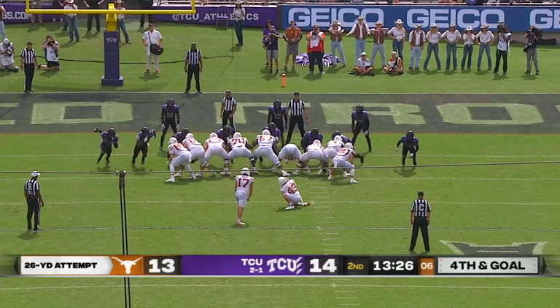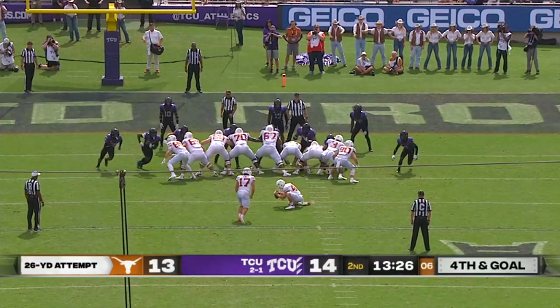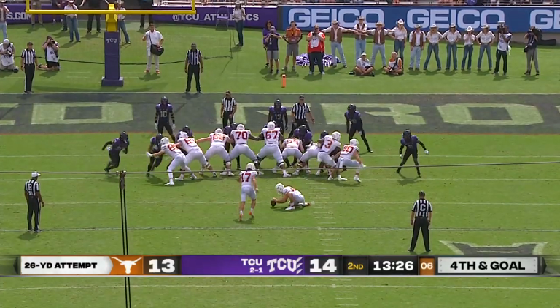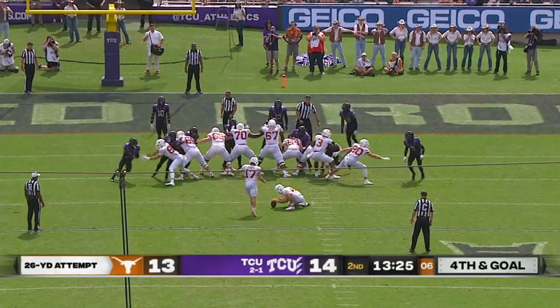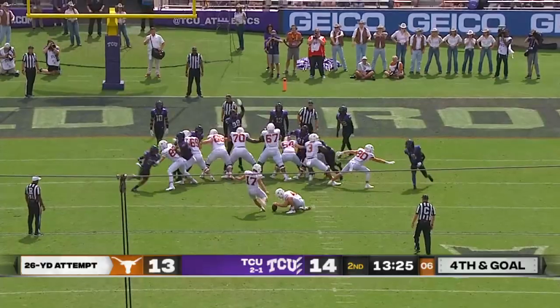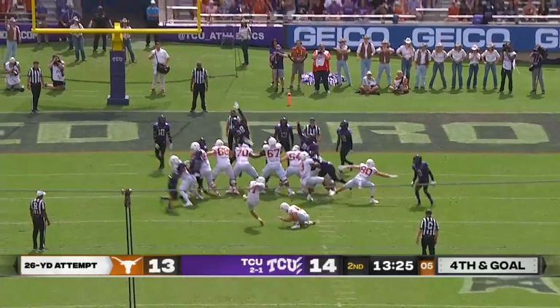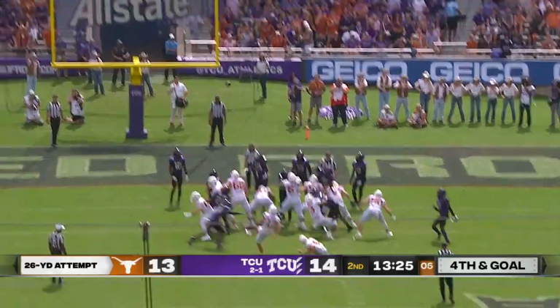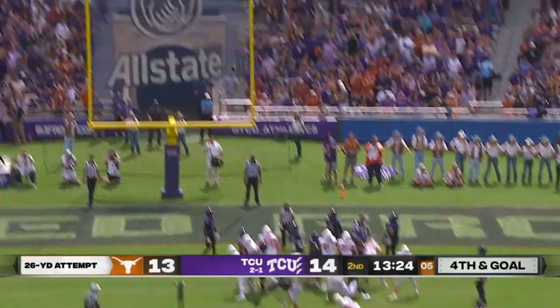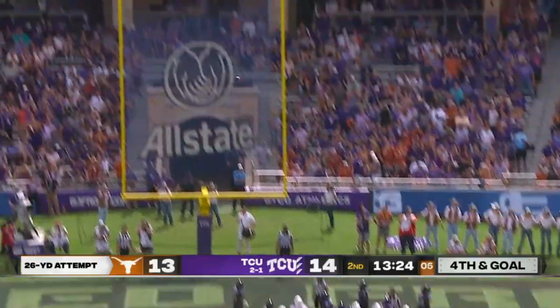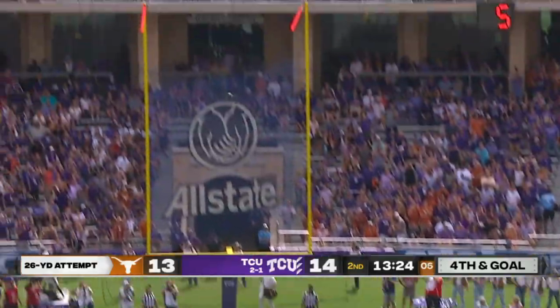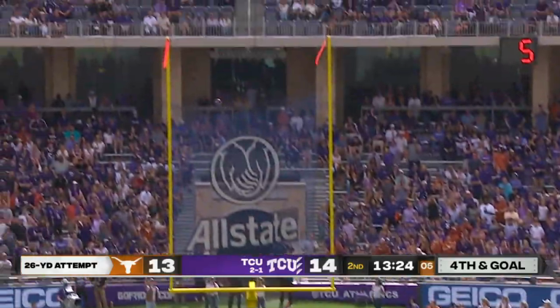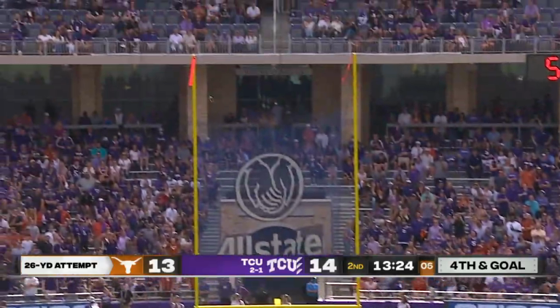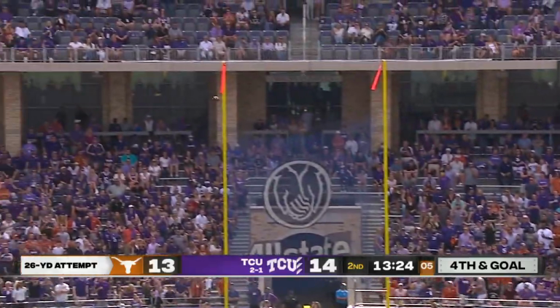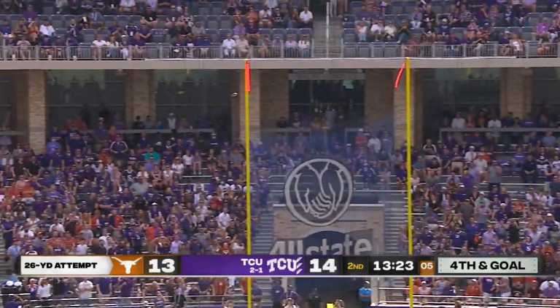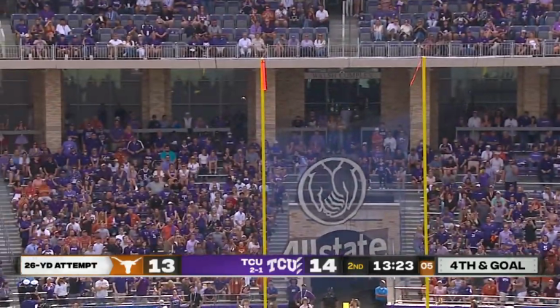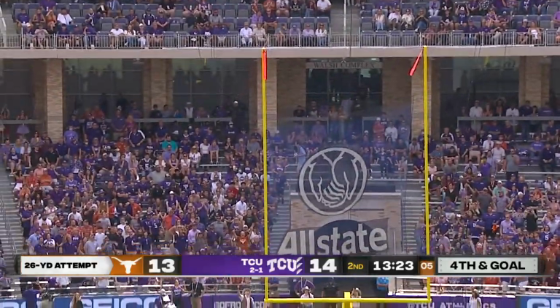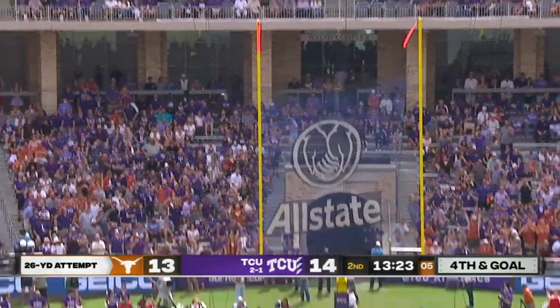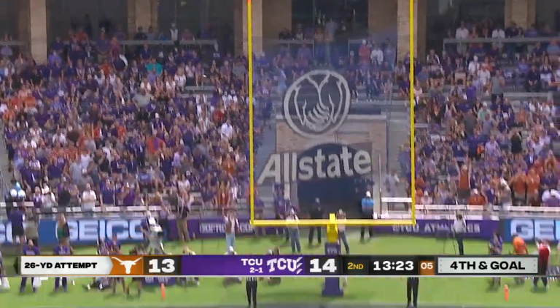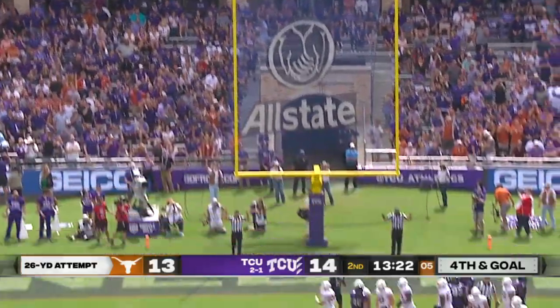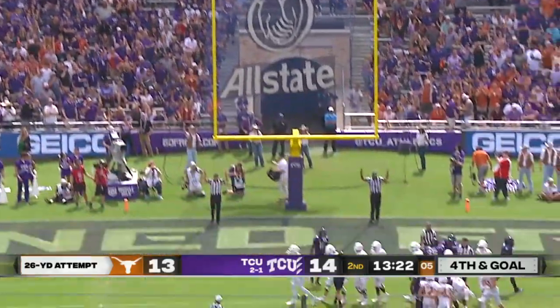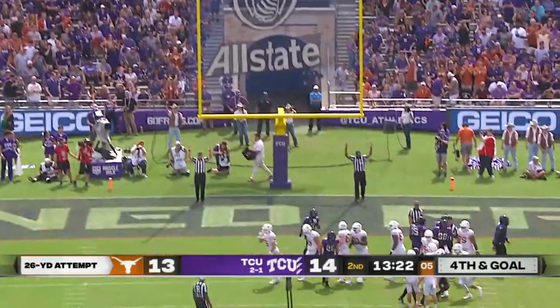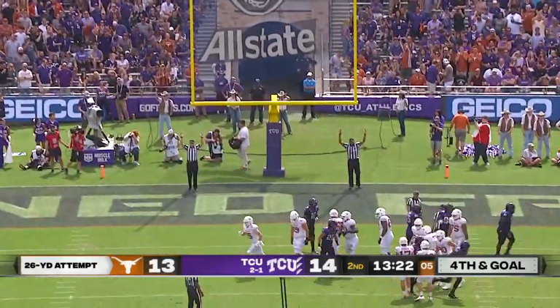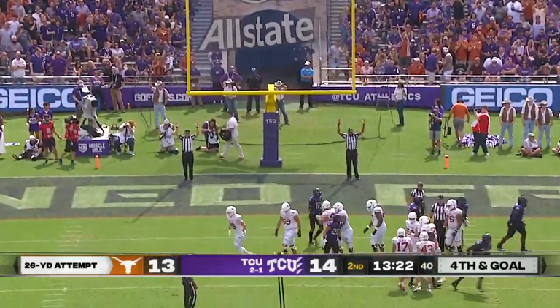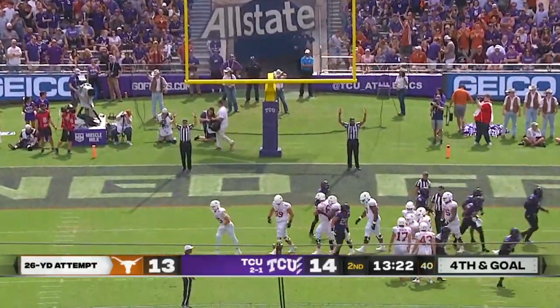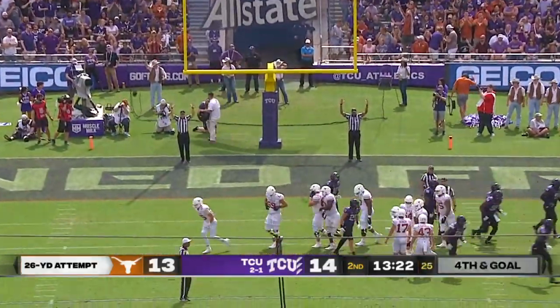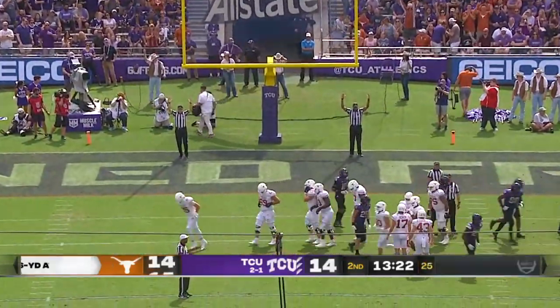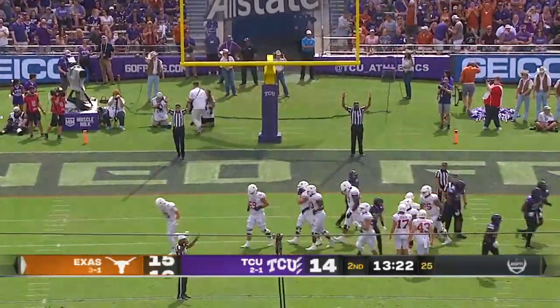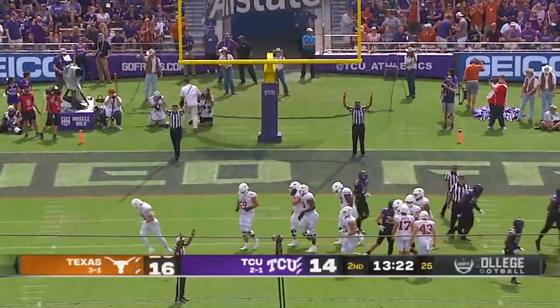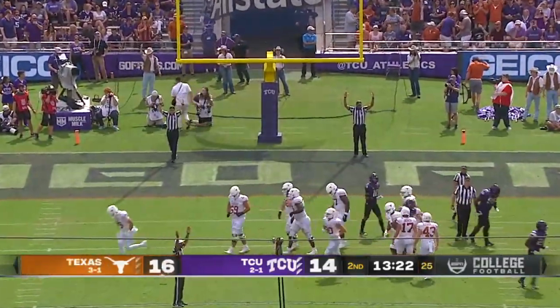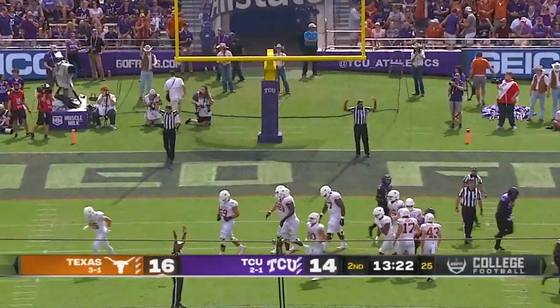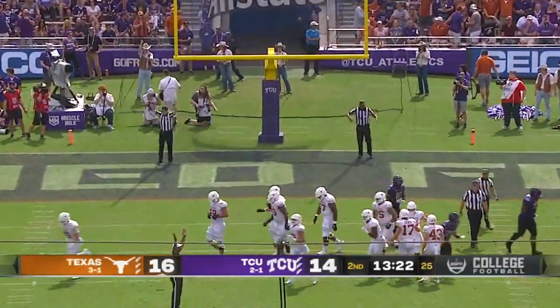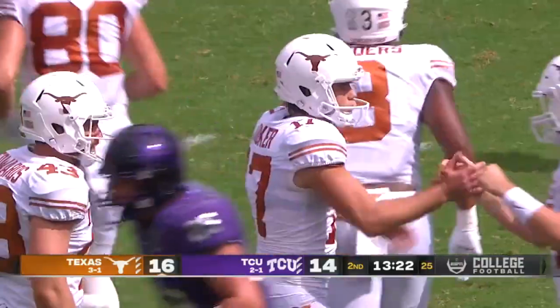26-yard try, and he's three for three, and Texas is back in front.